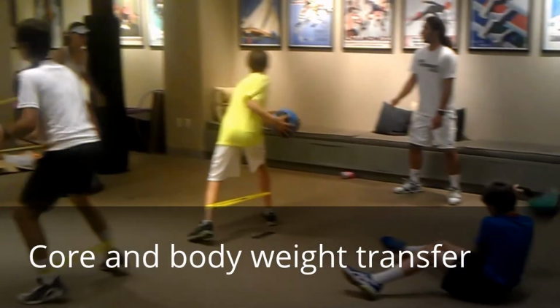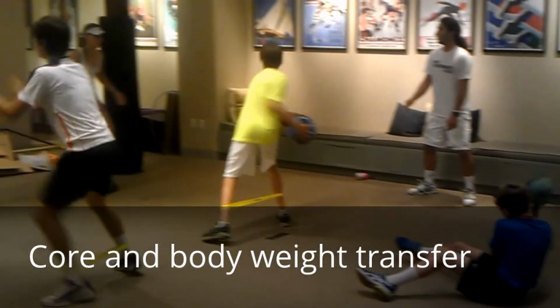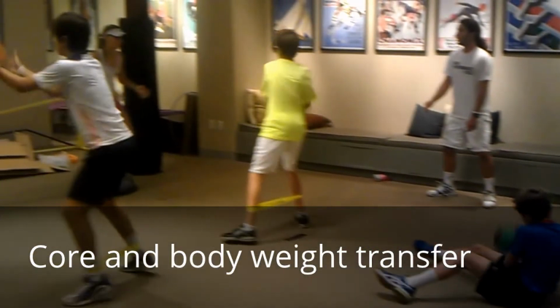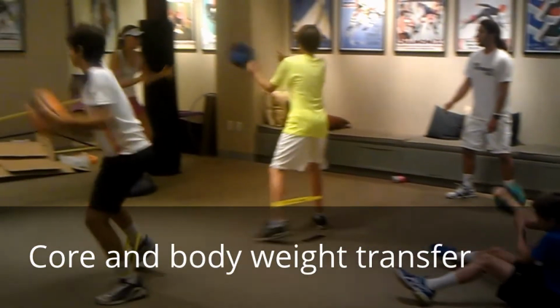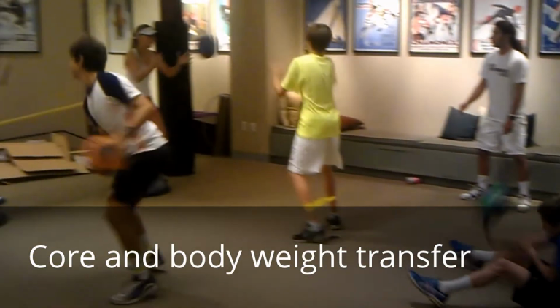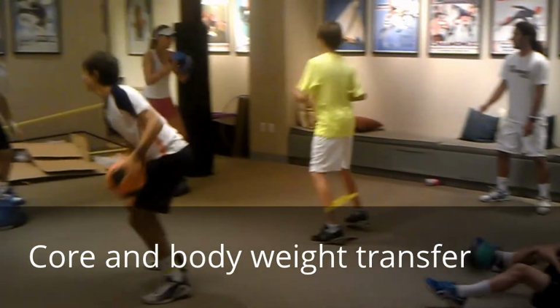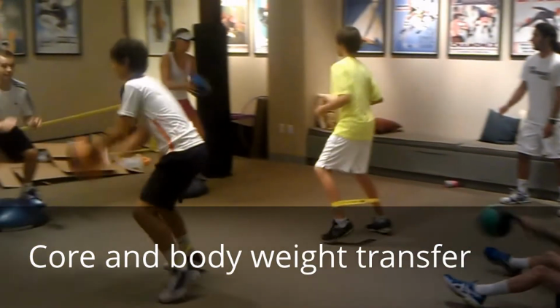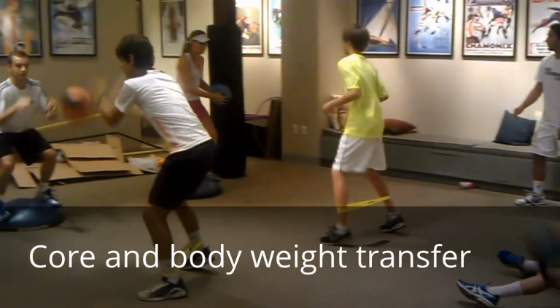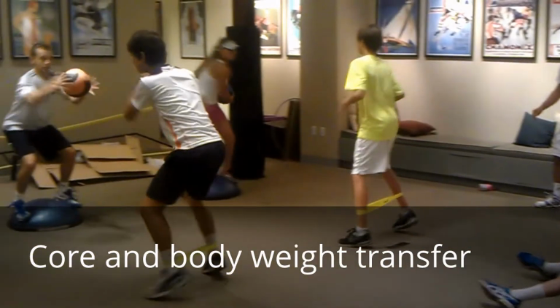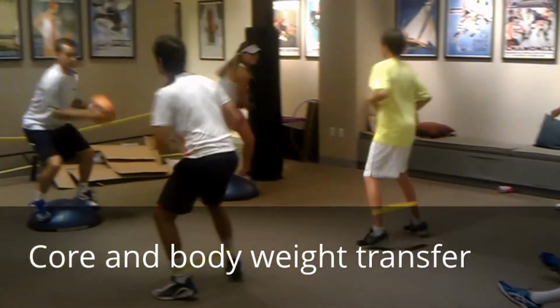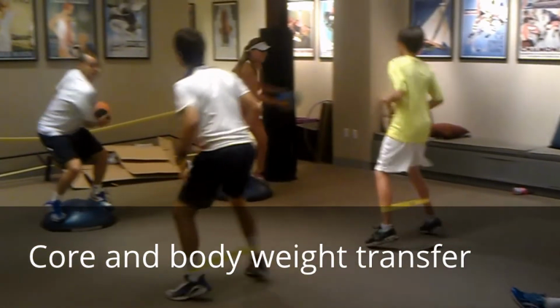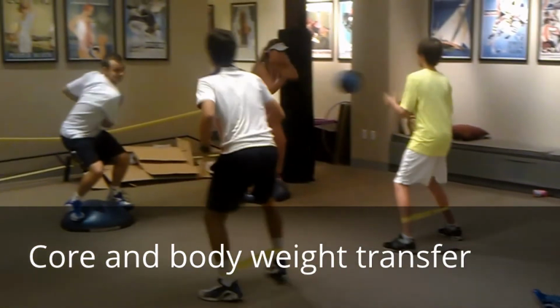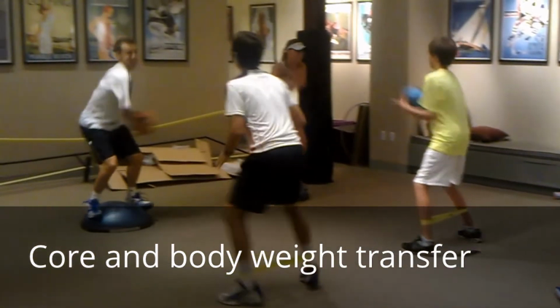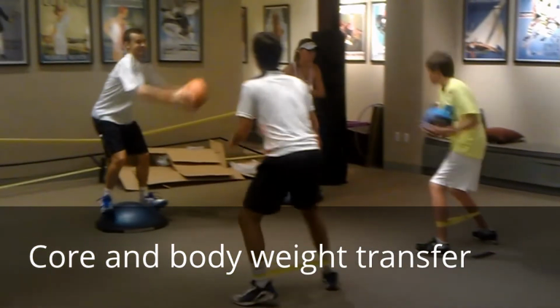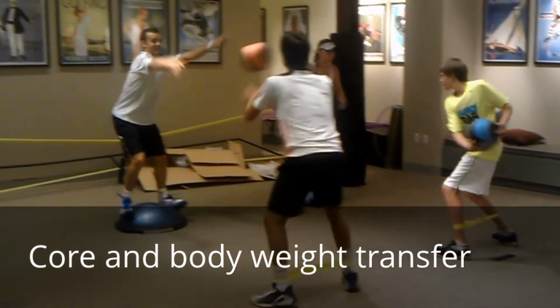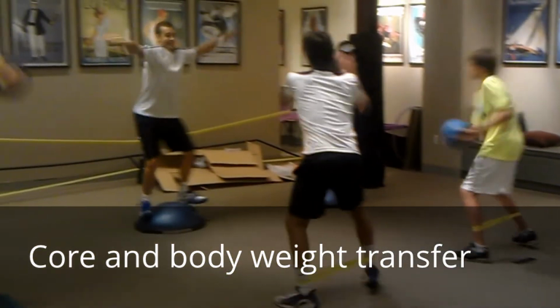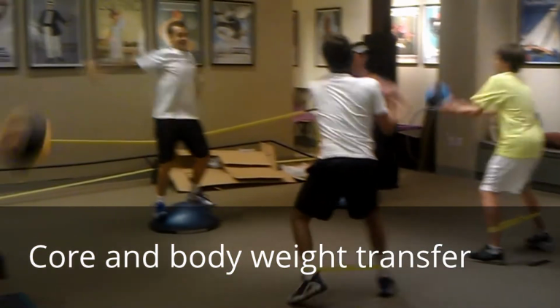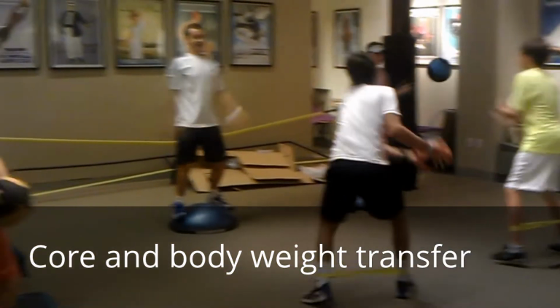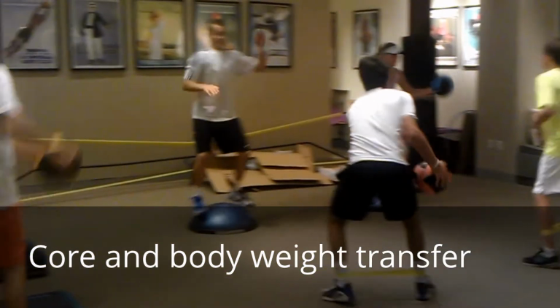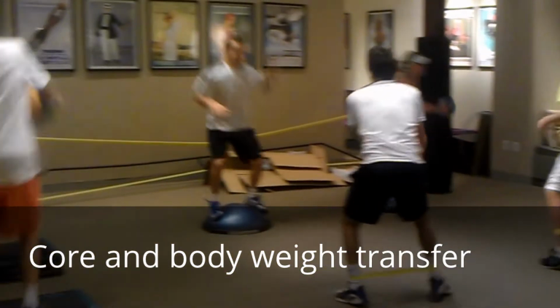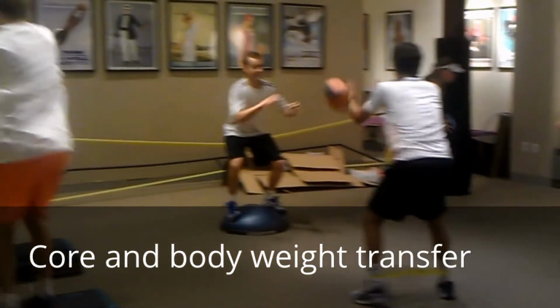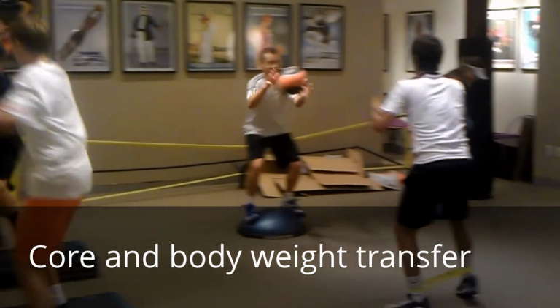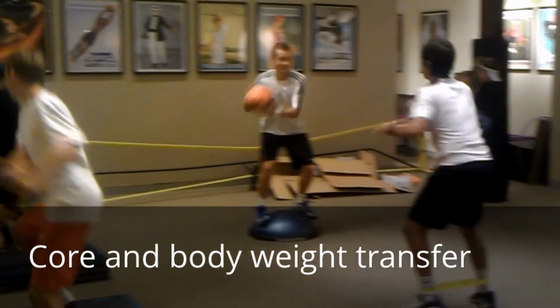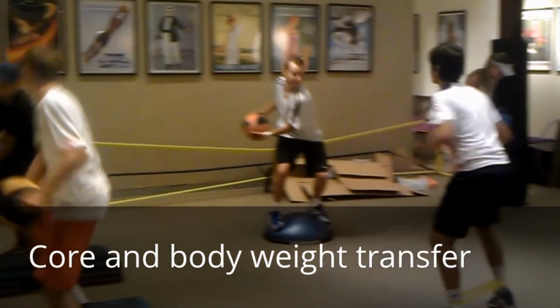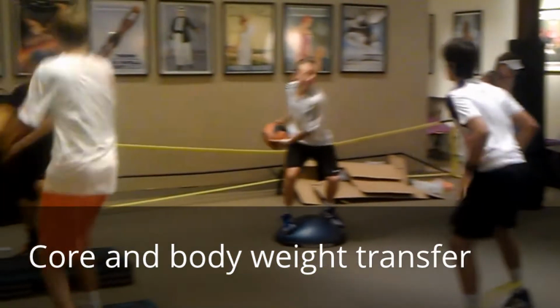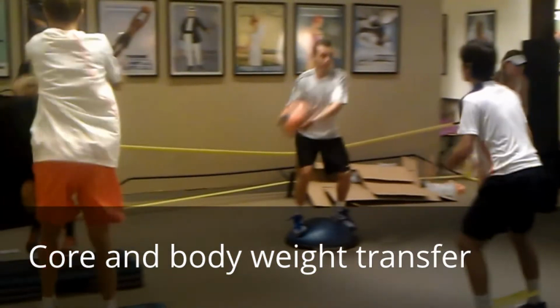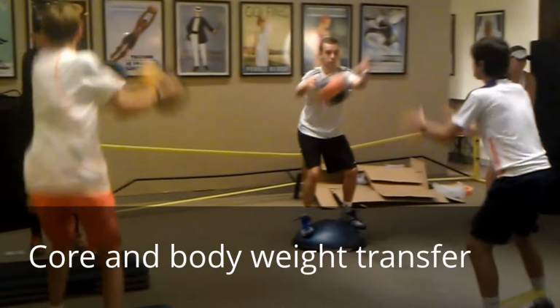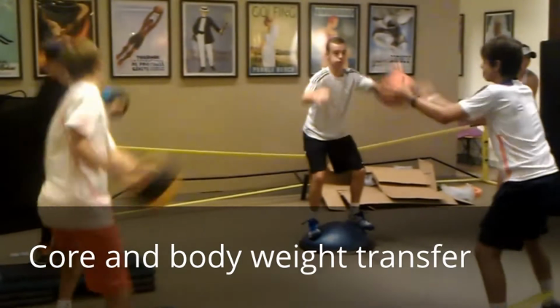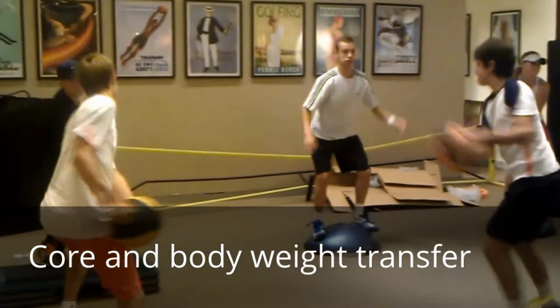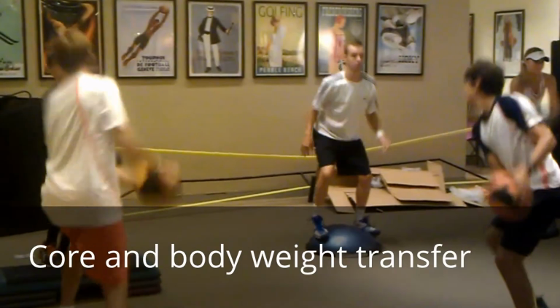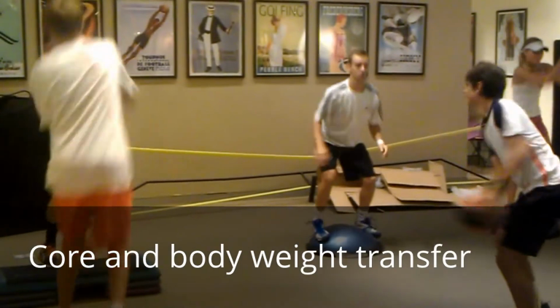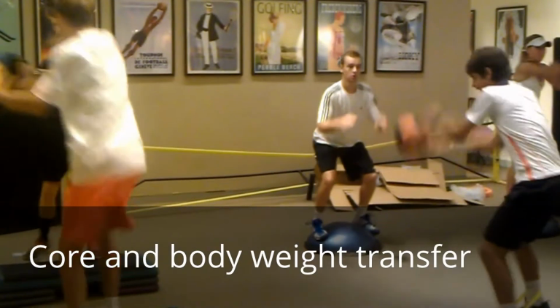Twist your core, Tristan. Twist your core. Come on. Good, boys.